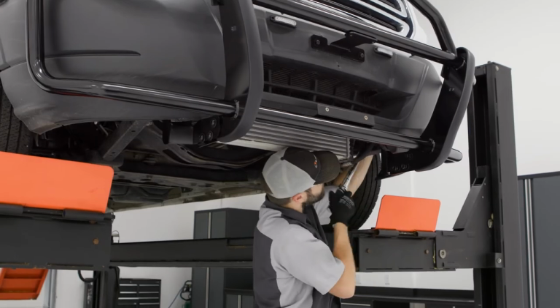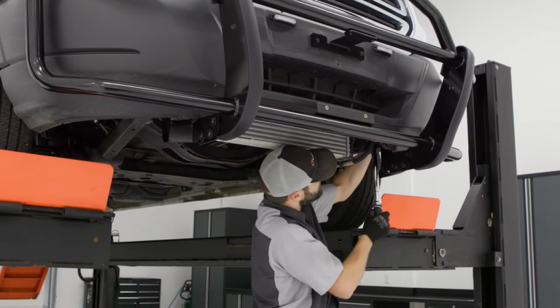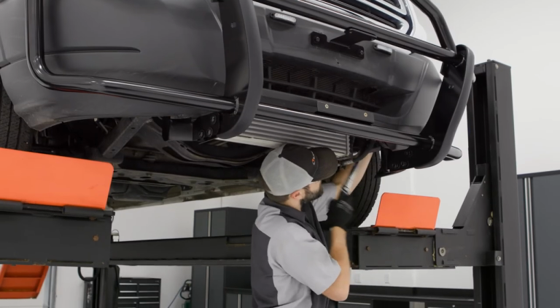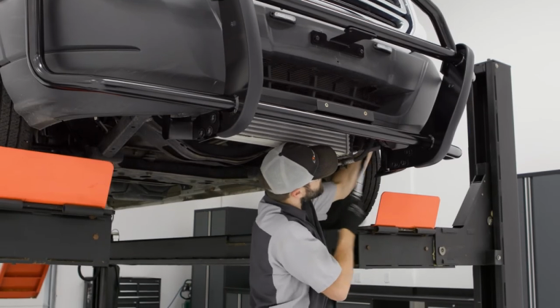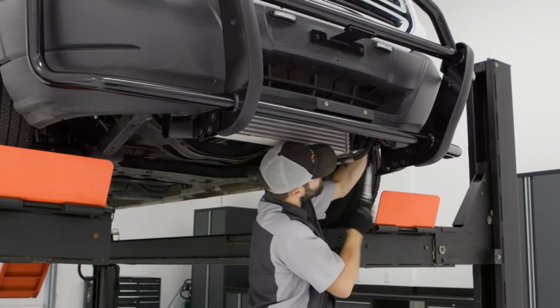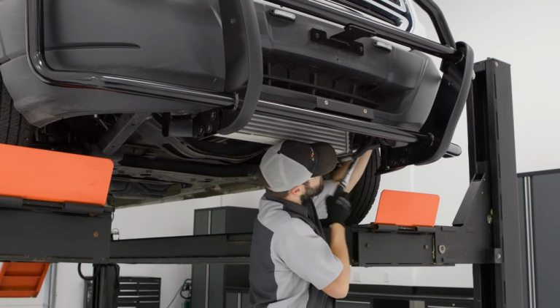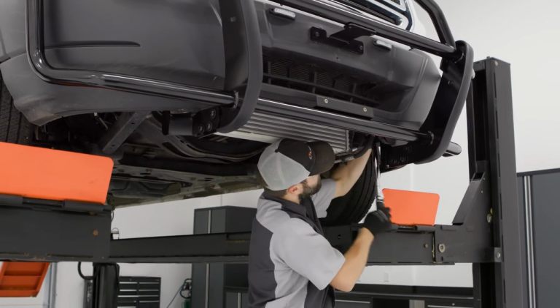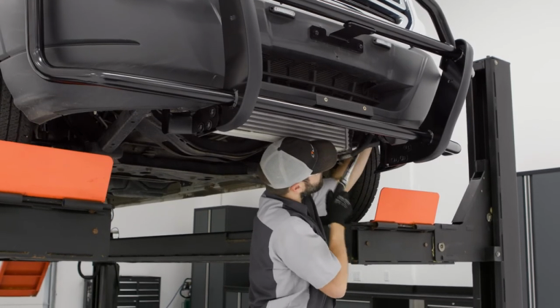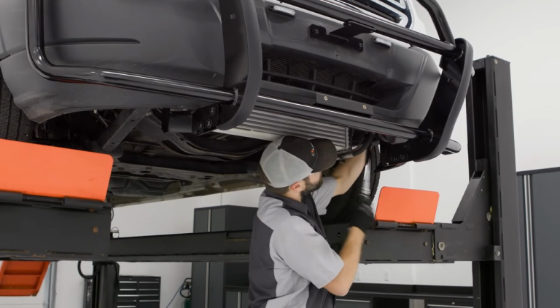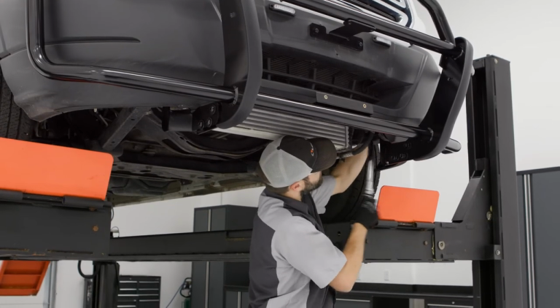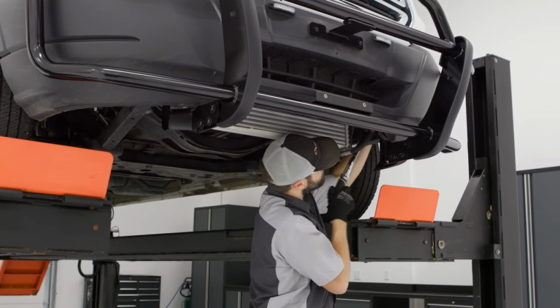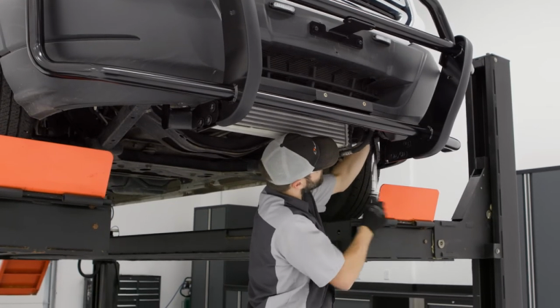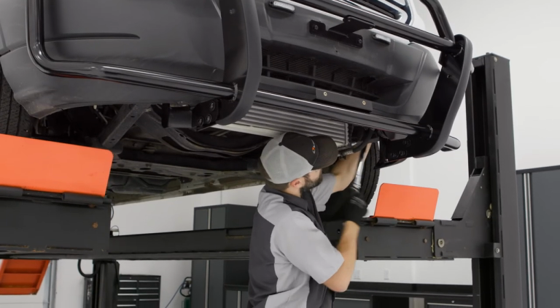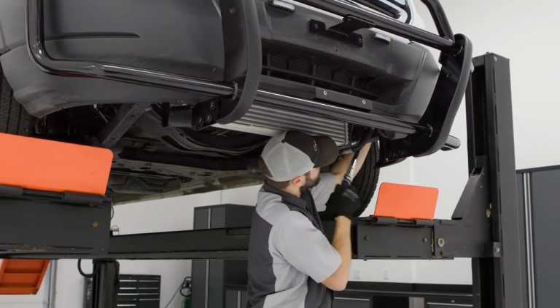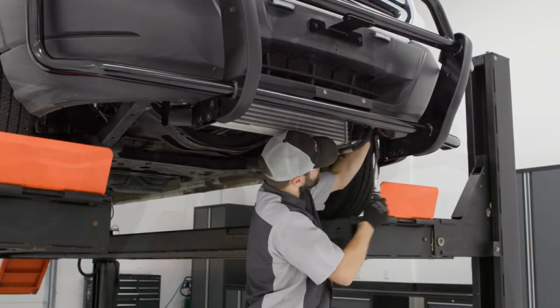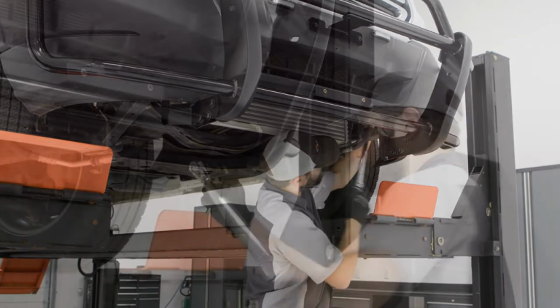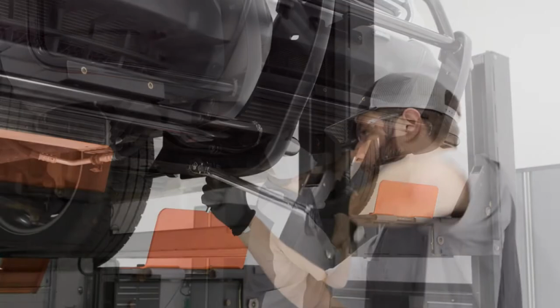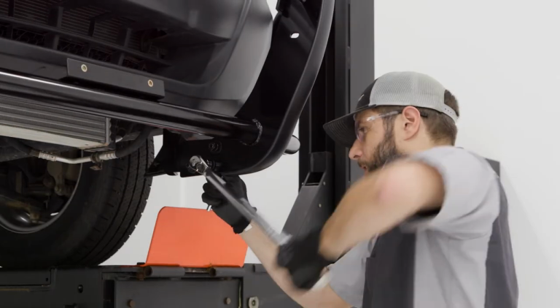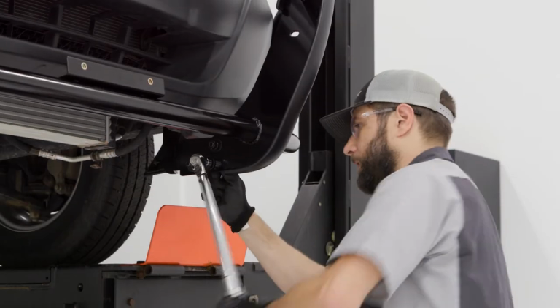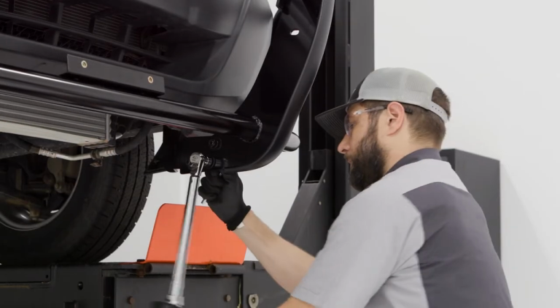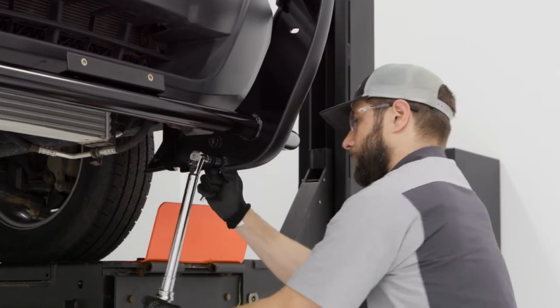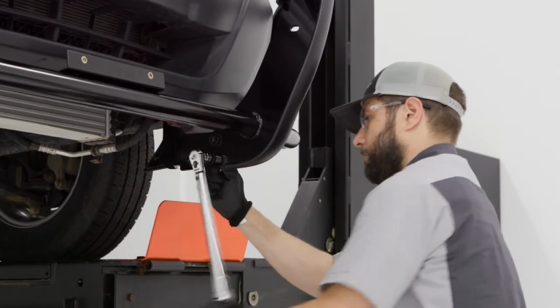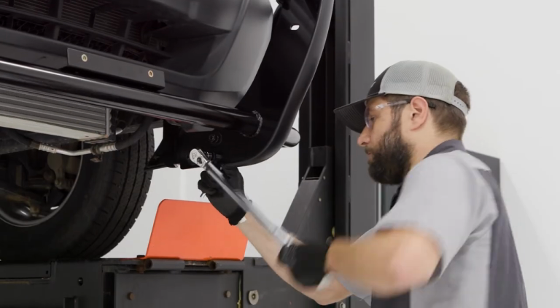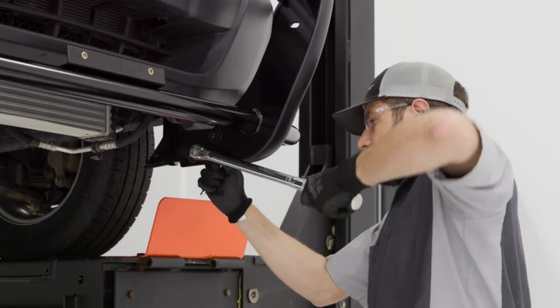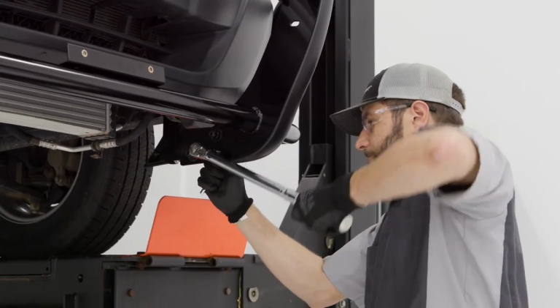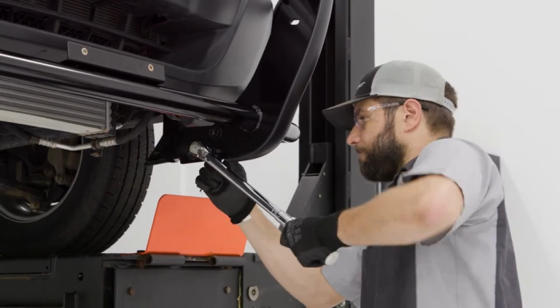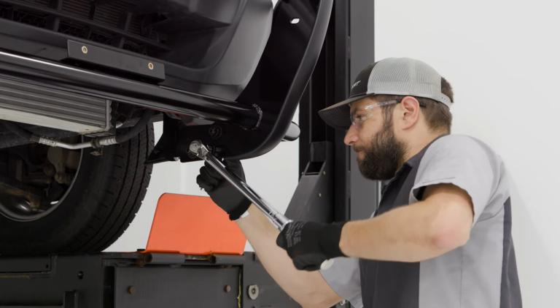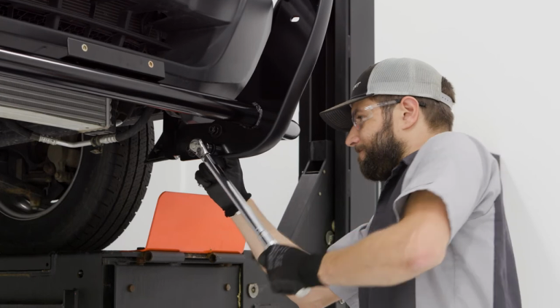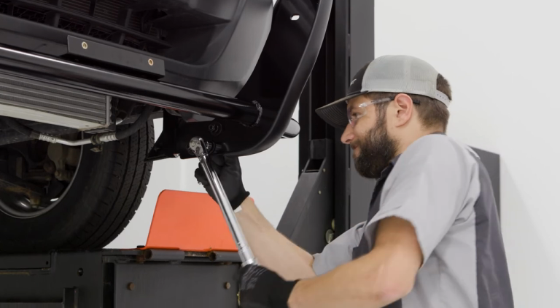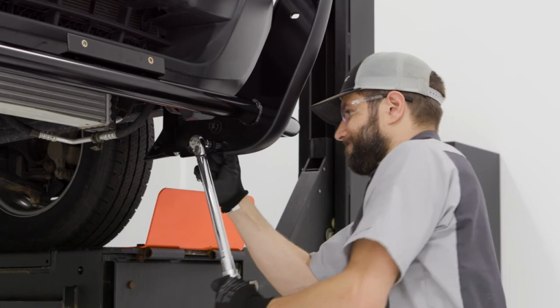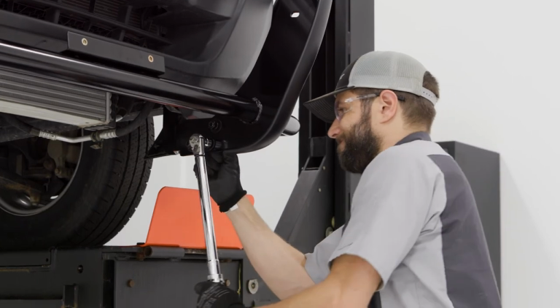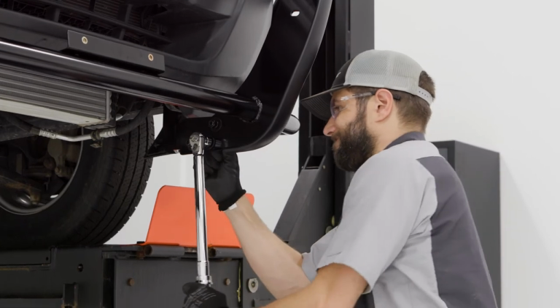With the guard secured to the vehicle, torque all of the hardware to the values listed in the supplied instruction sheet.